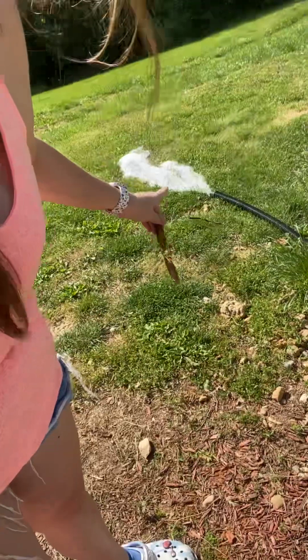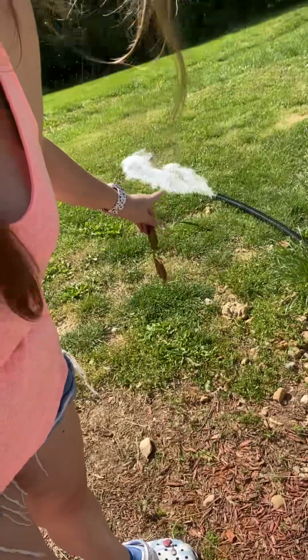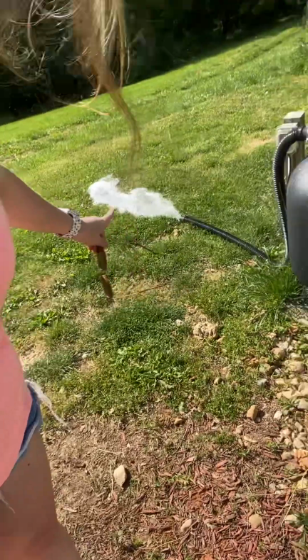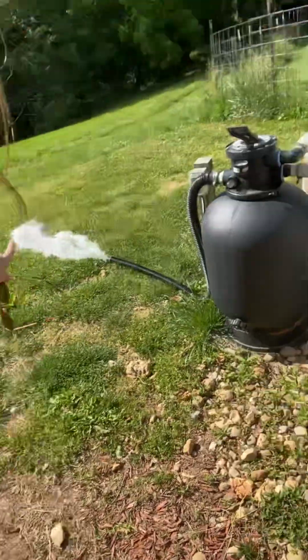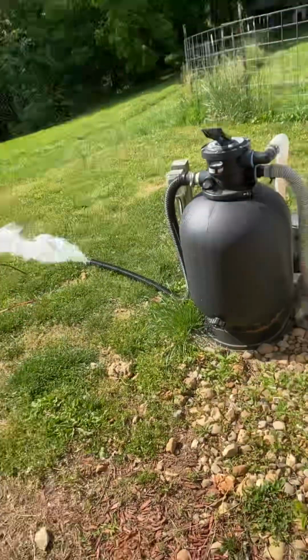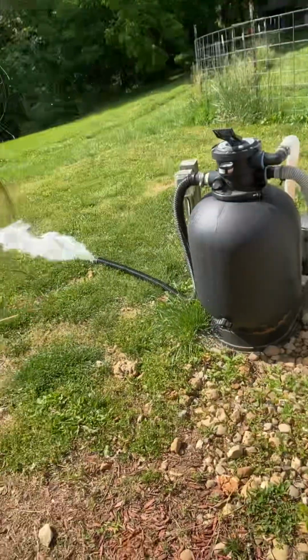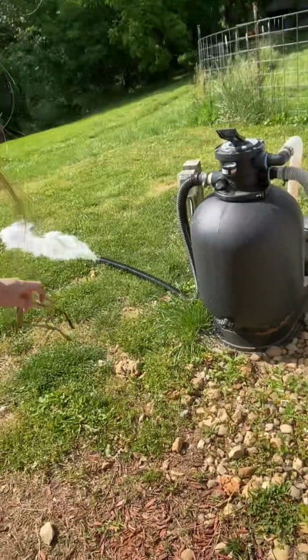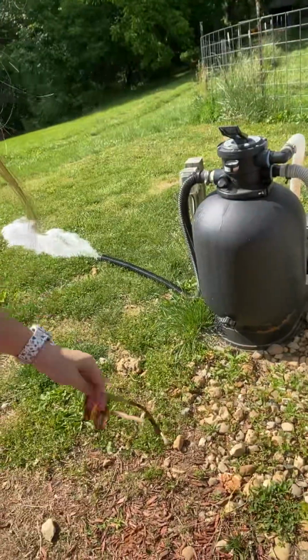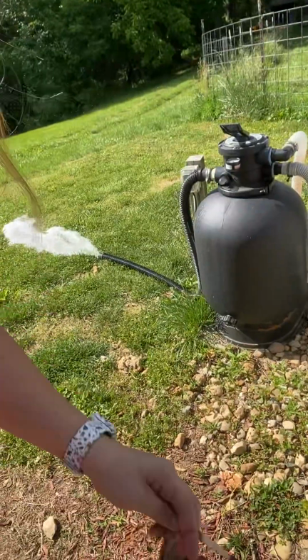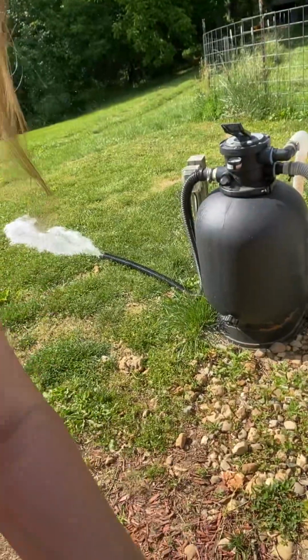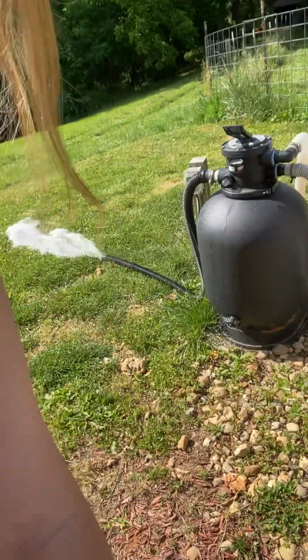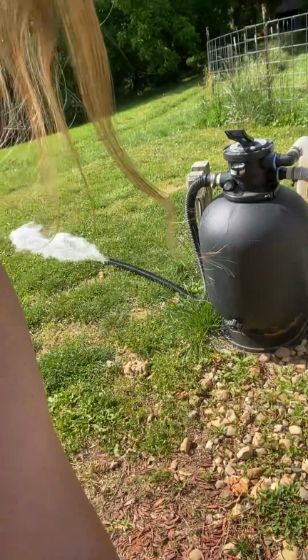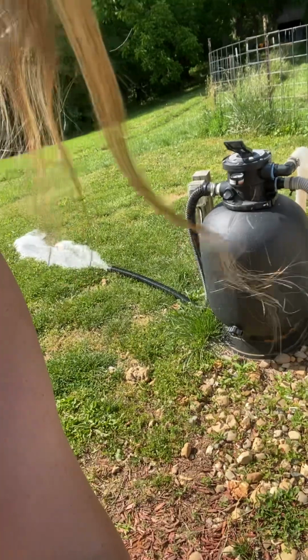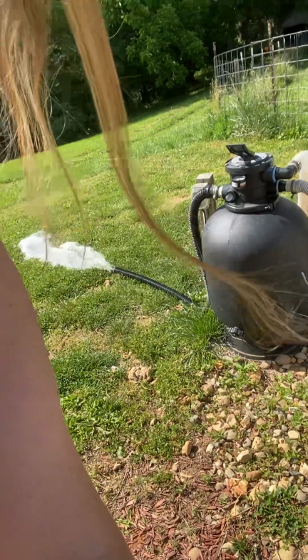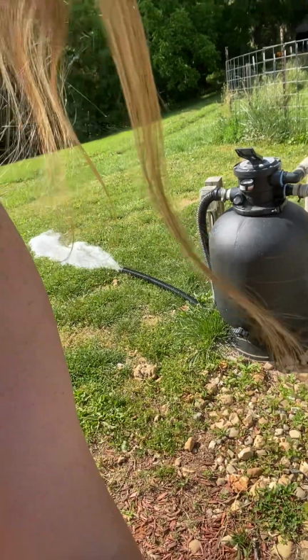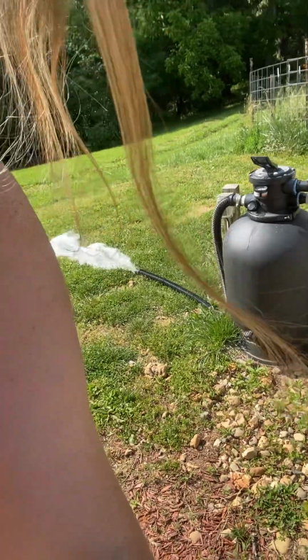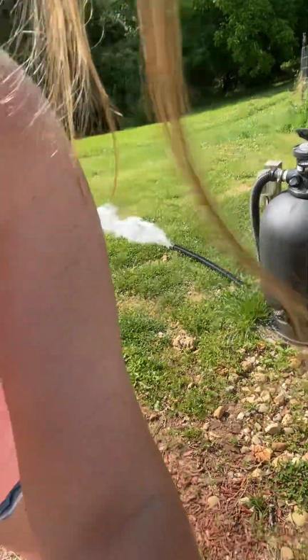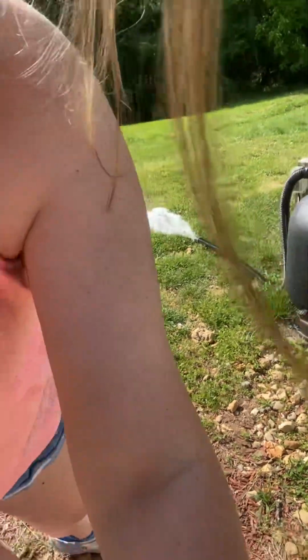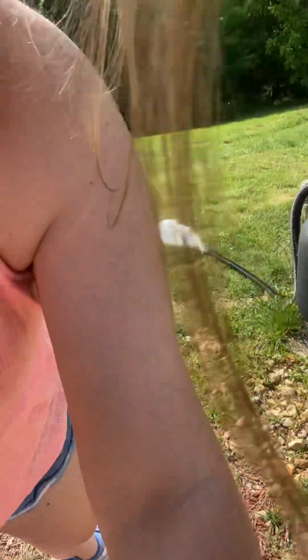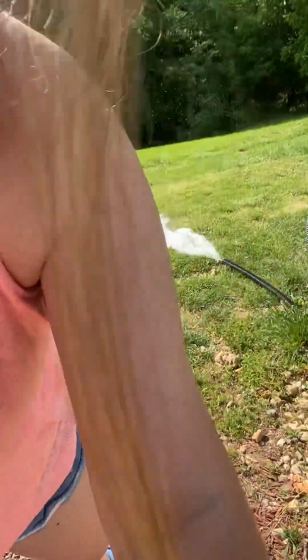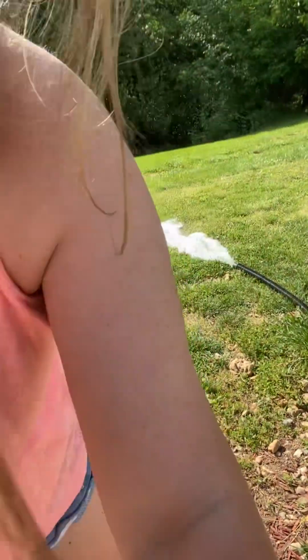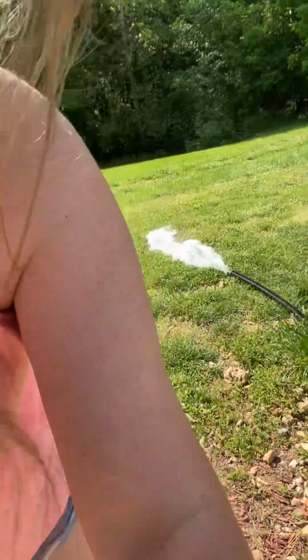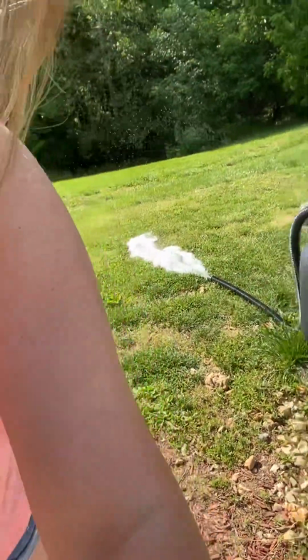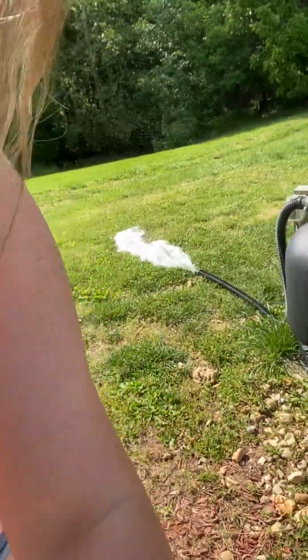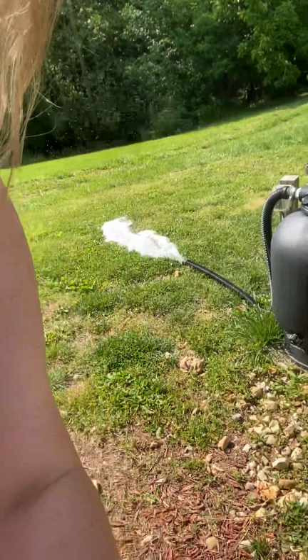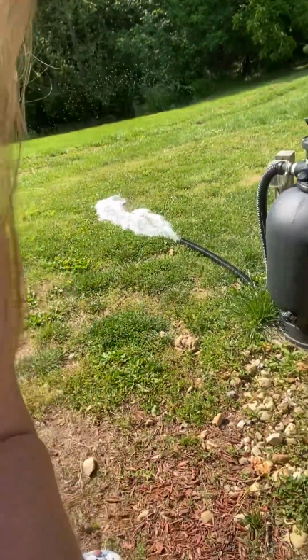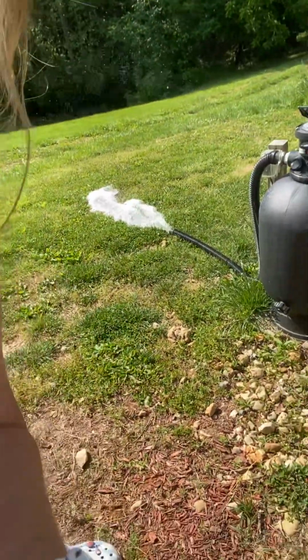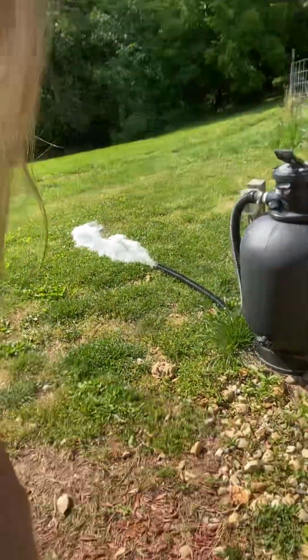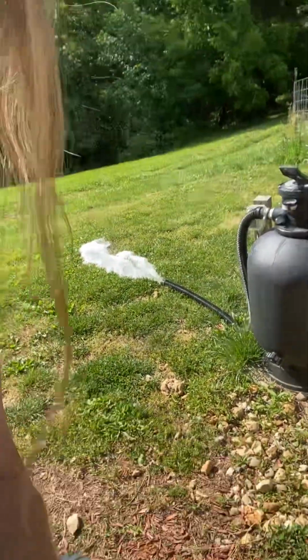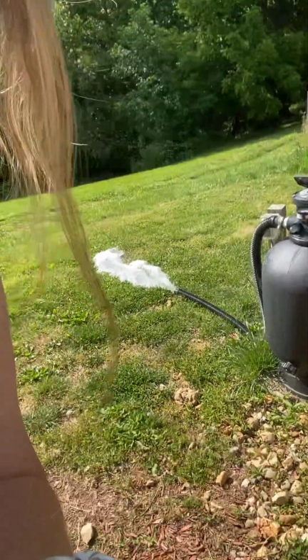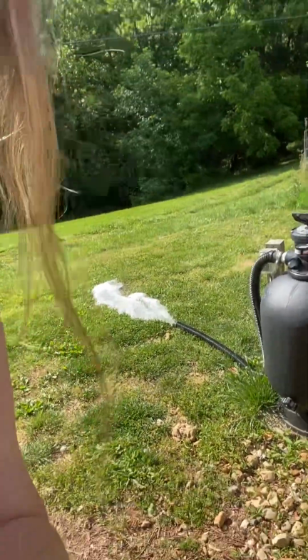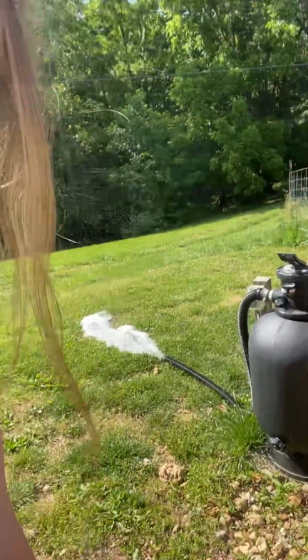I typically always try to backwash for just a few minutes, until you see the water coming out of the end there is cleaner than what it was when it started.